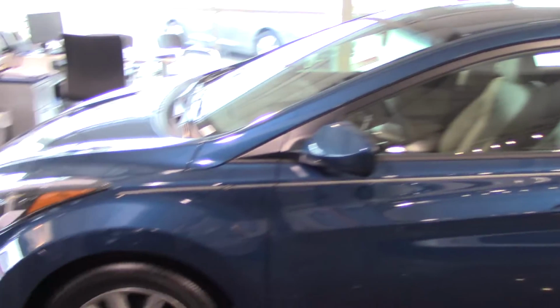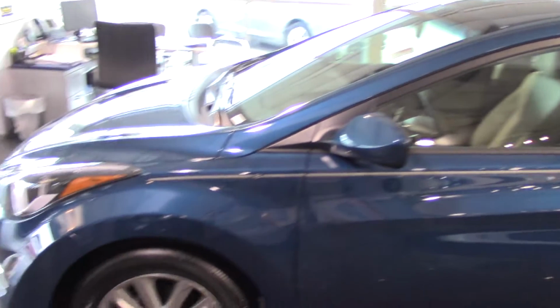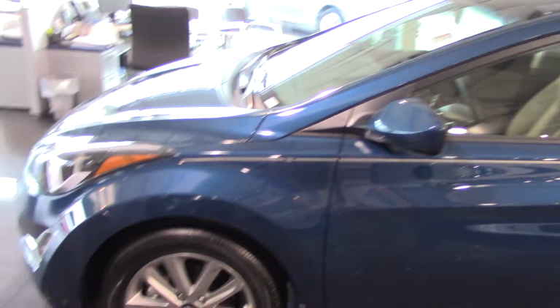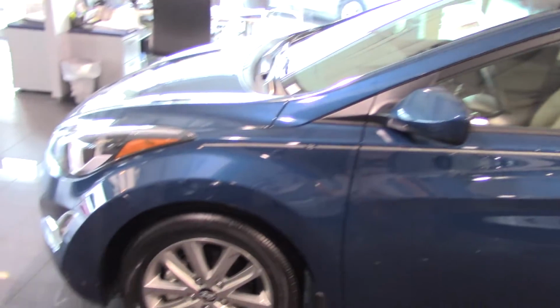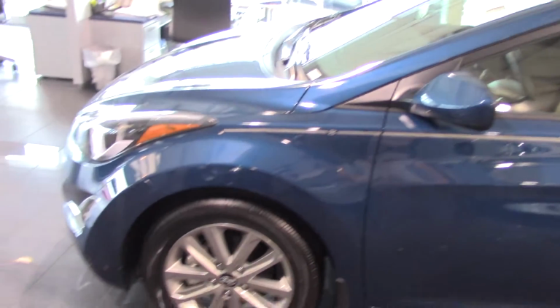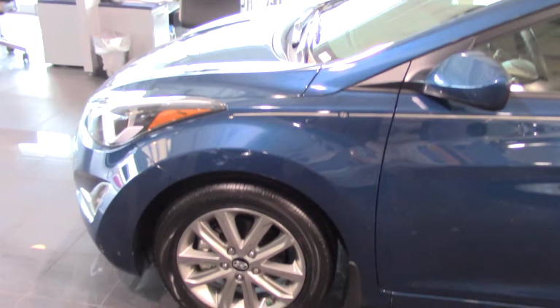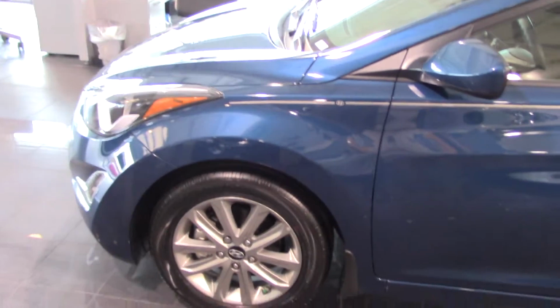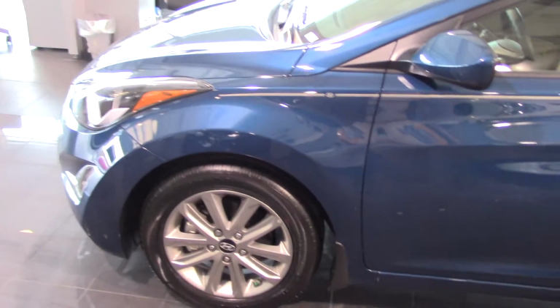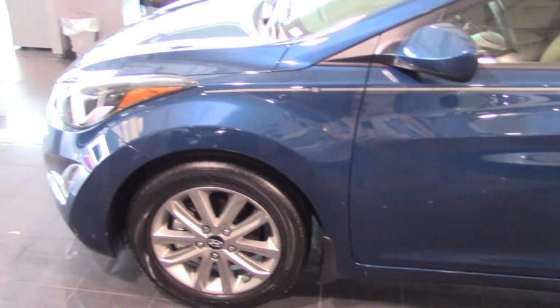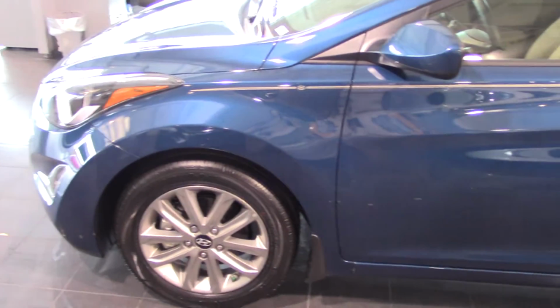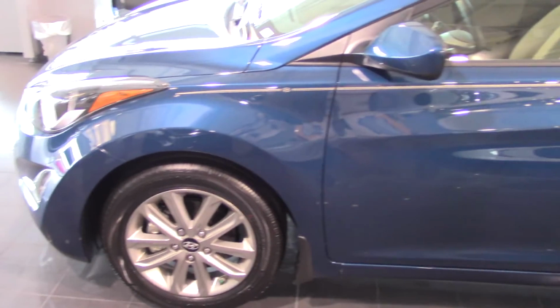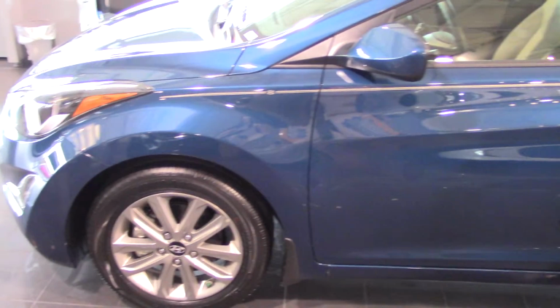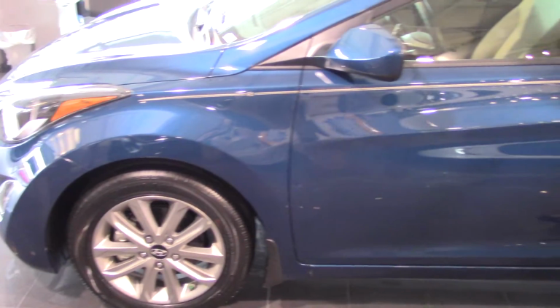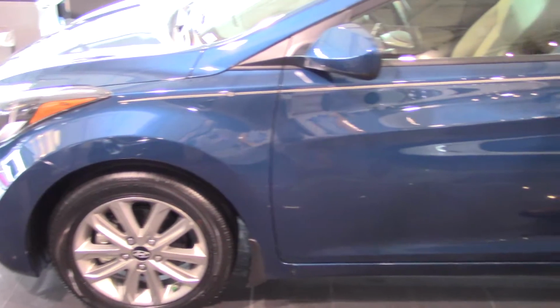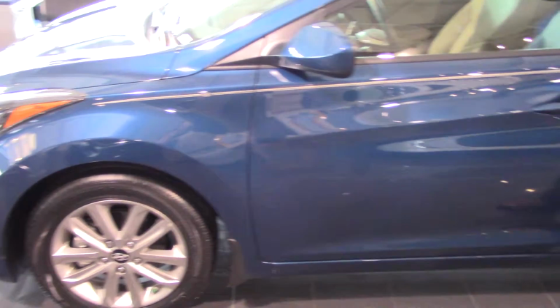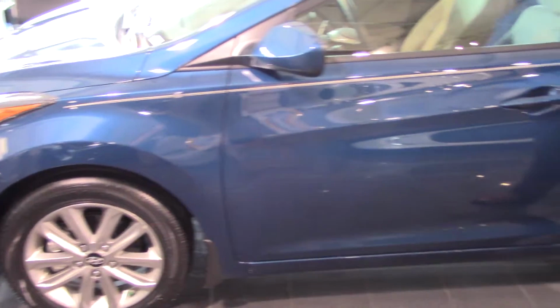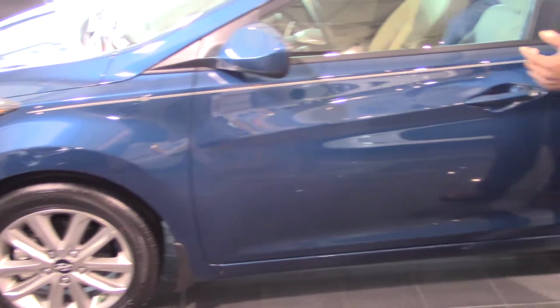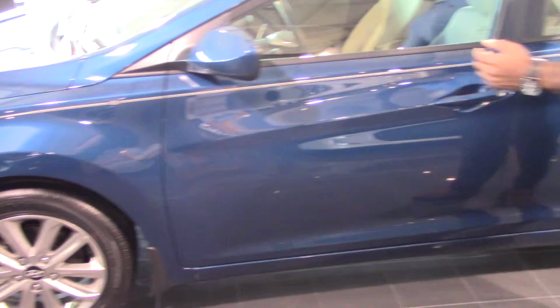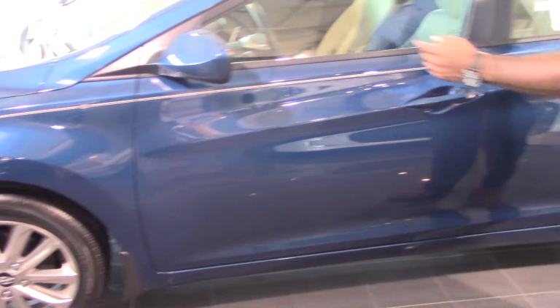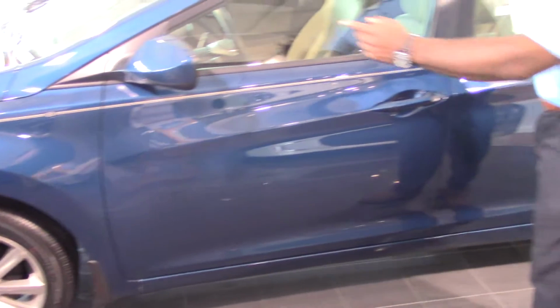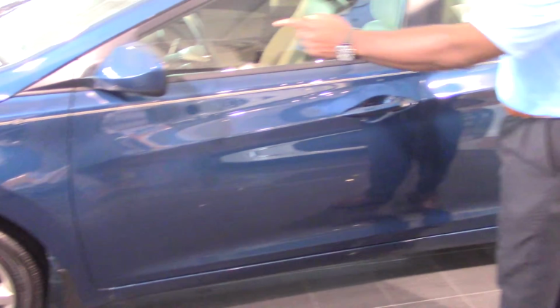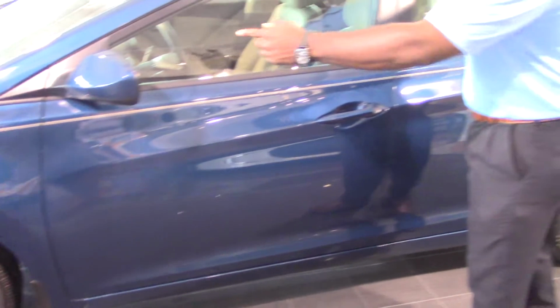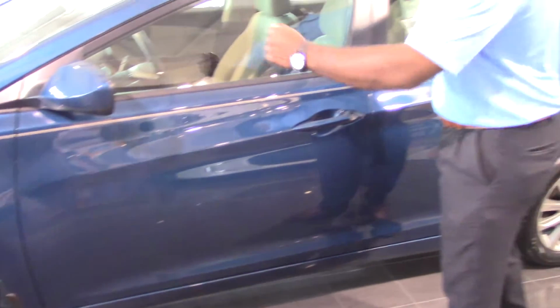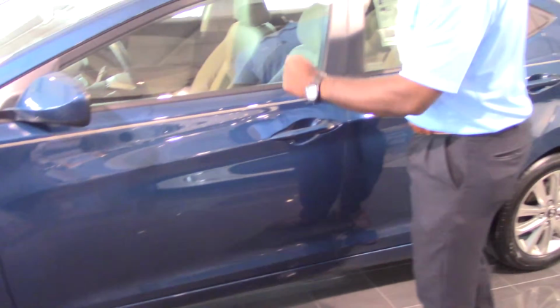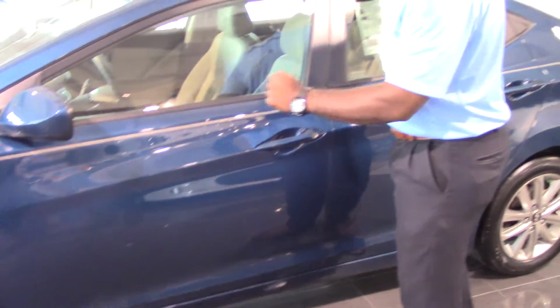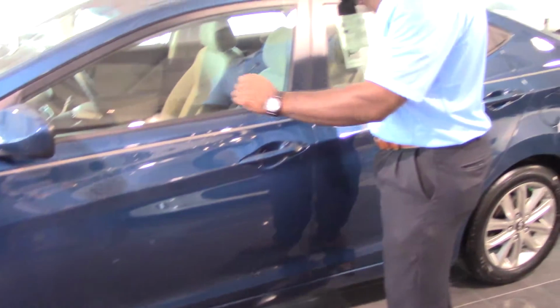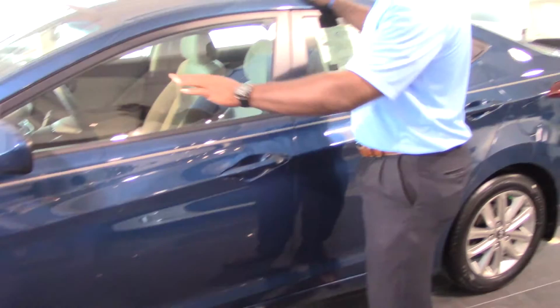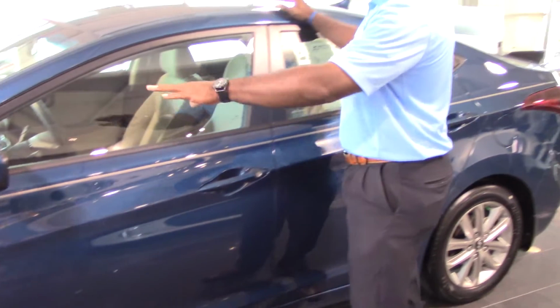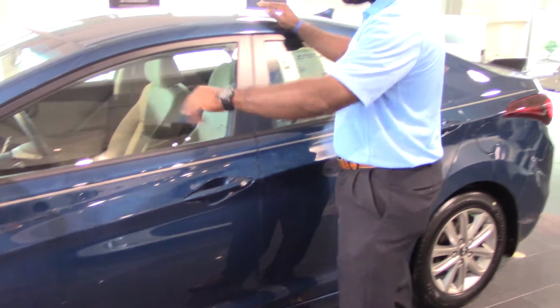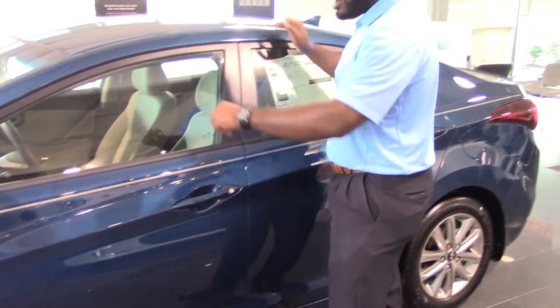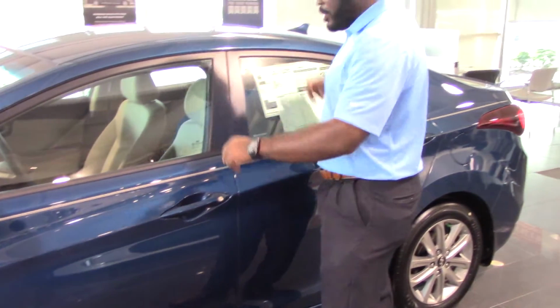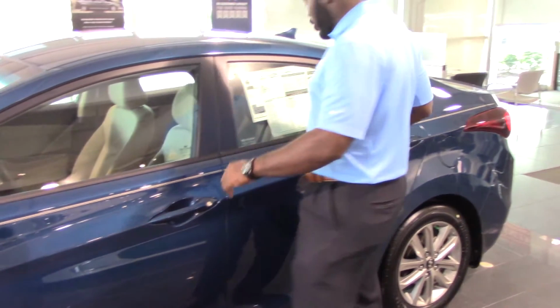This is kind of the middle package. You get your standard fog lights, alloy rims, and glass box mirror.